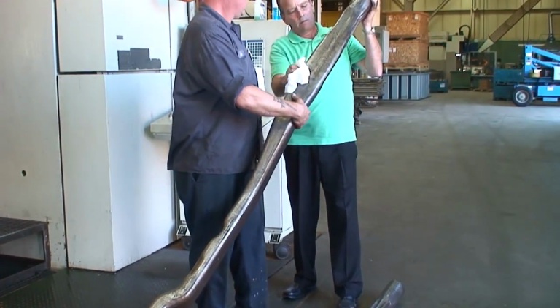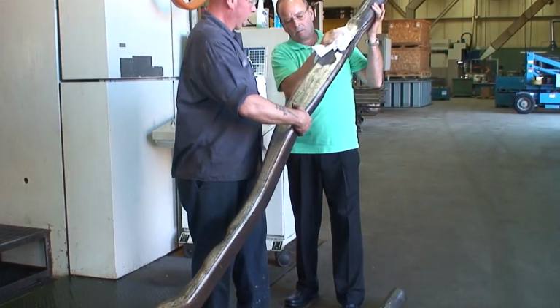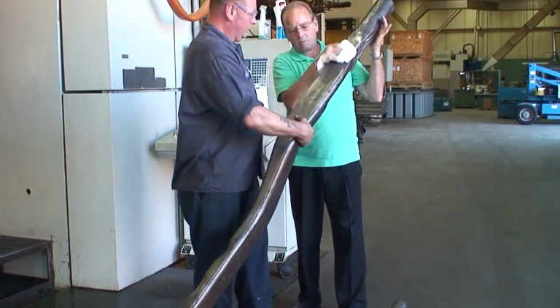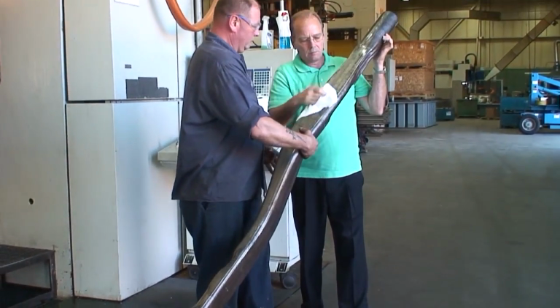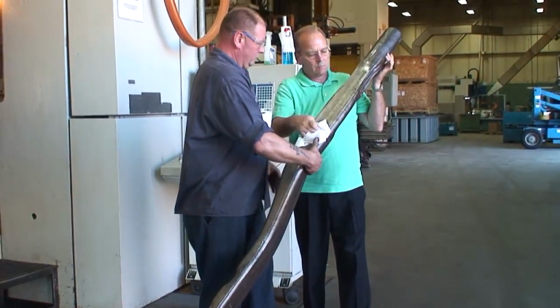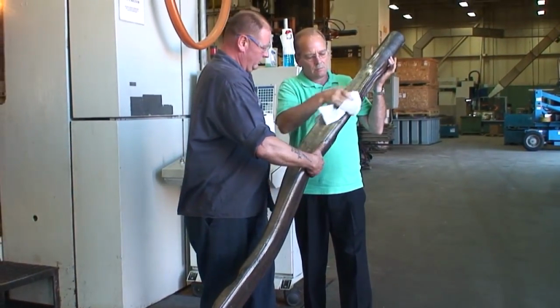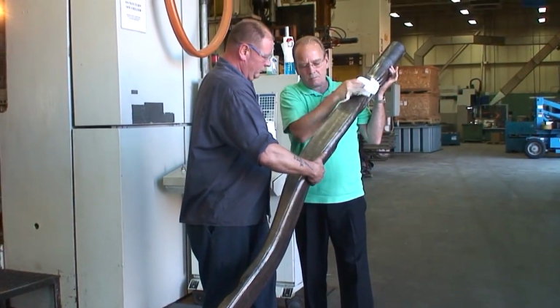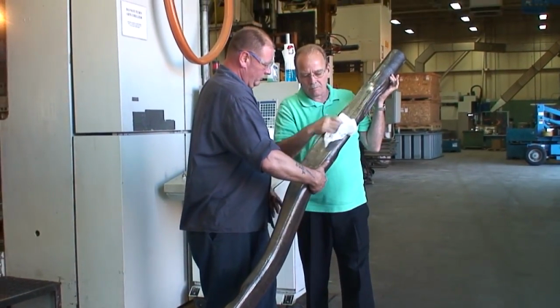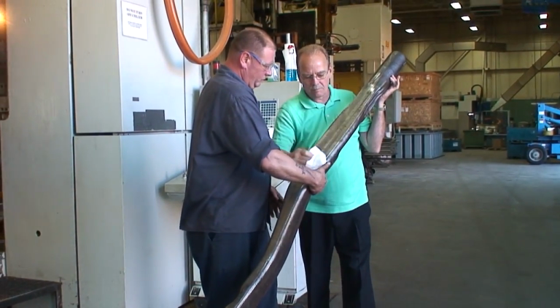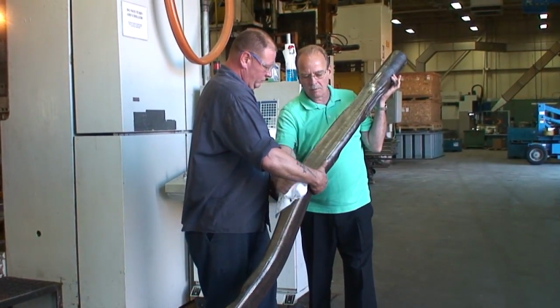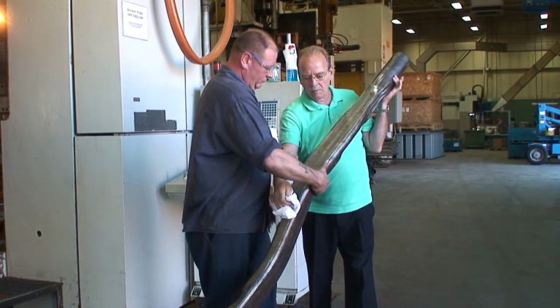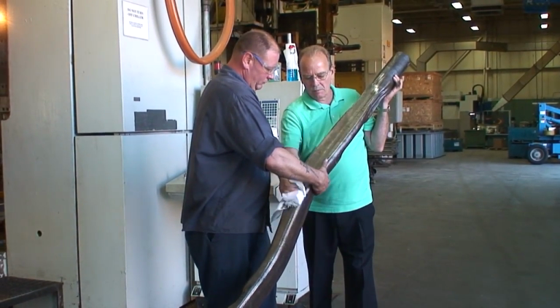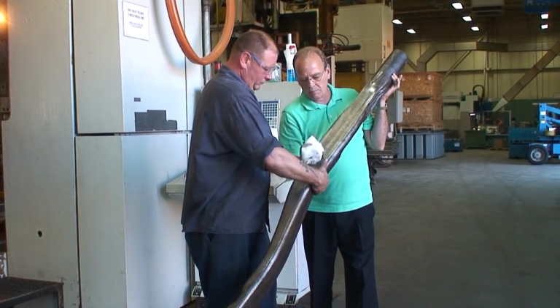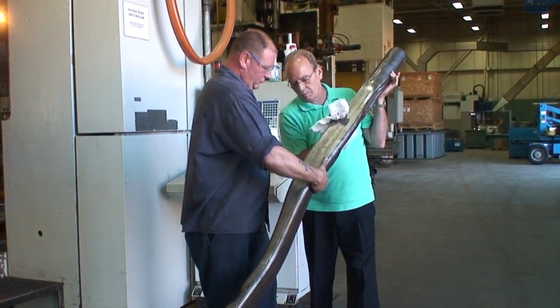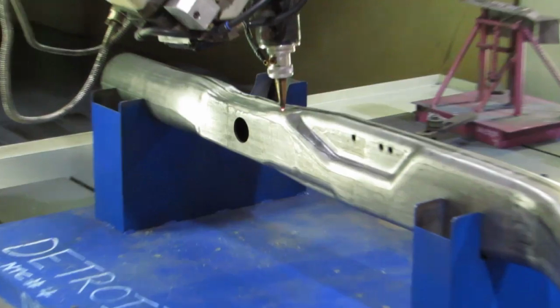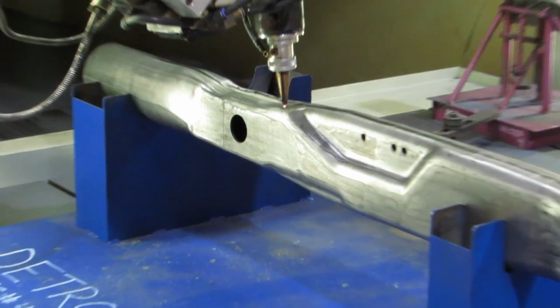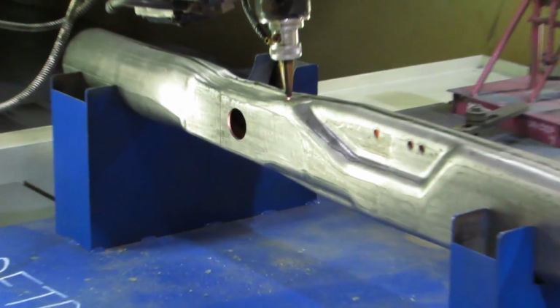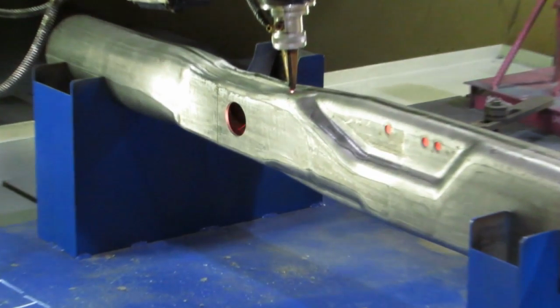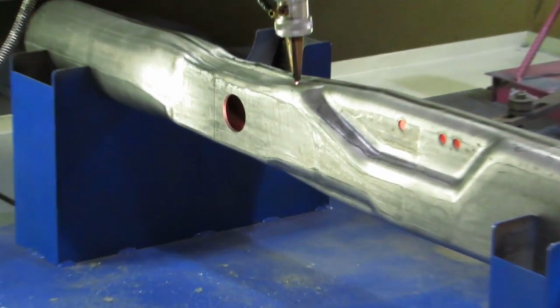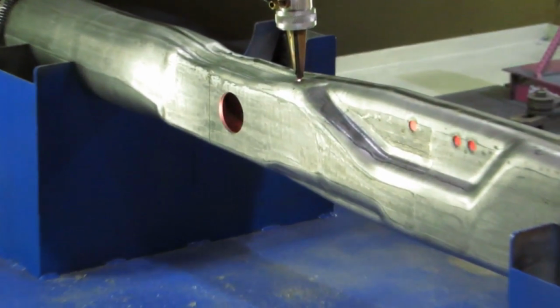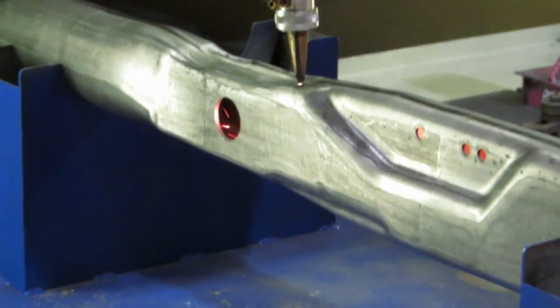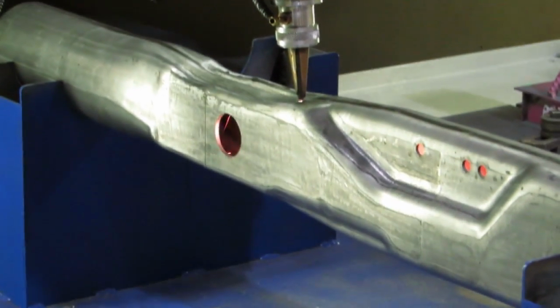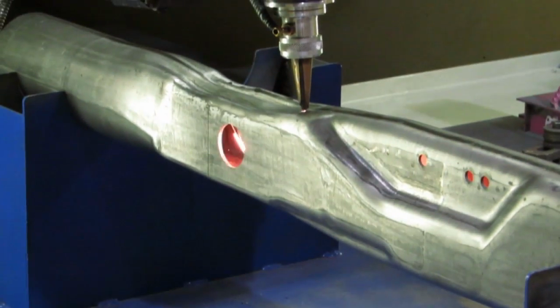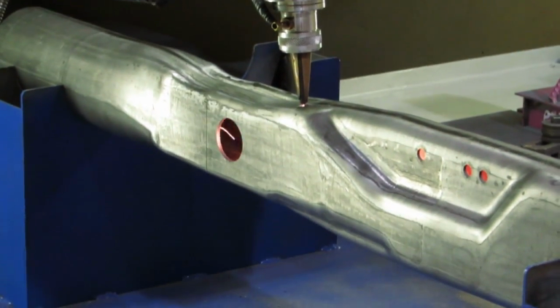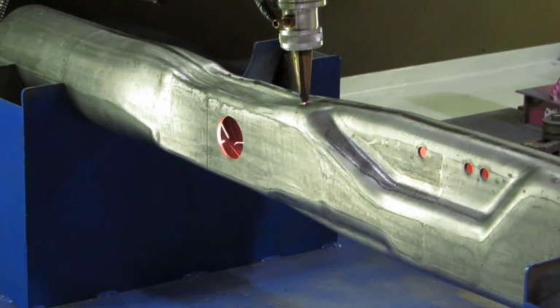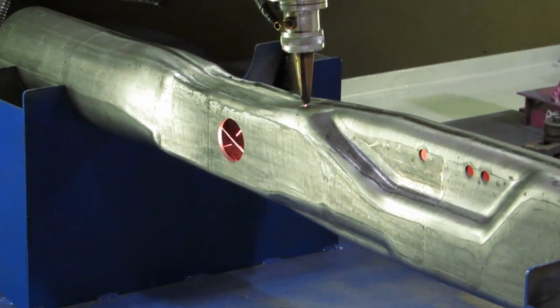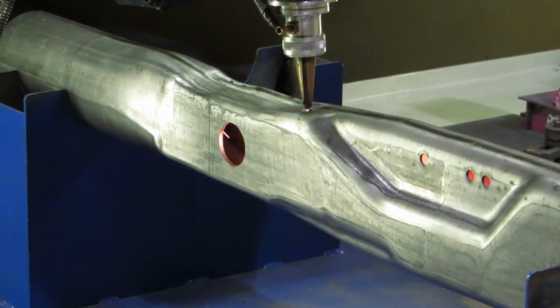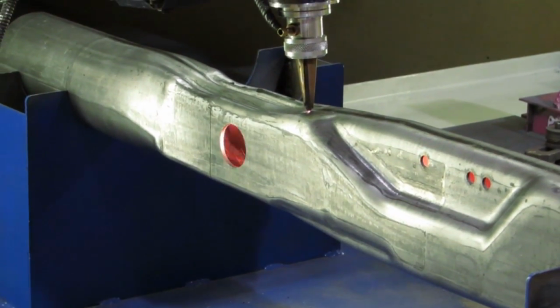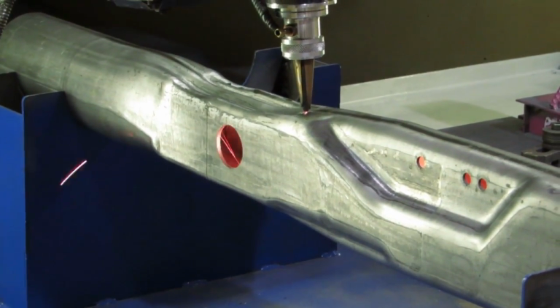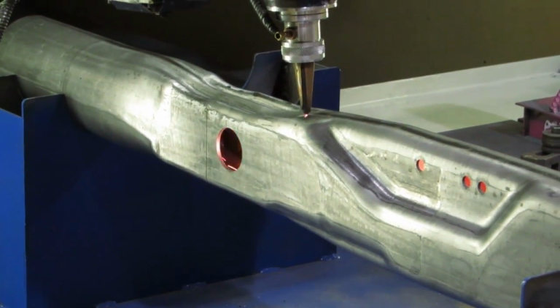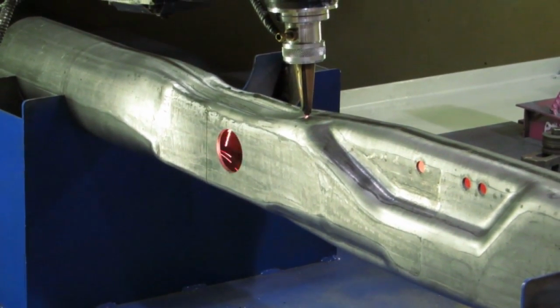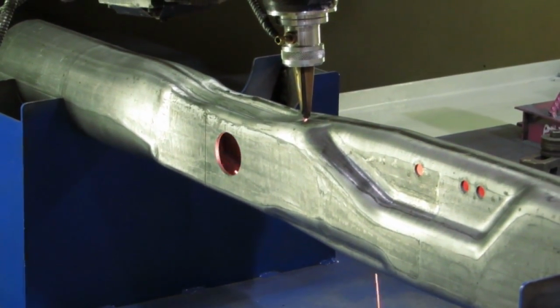Once it comes out of the press, we do a laser trim with our 5-axis laser, and then we'll ship the part to our location in North Carolina.